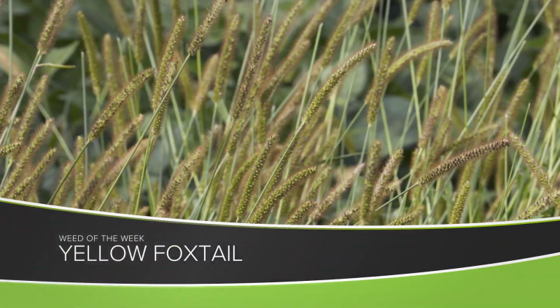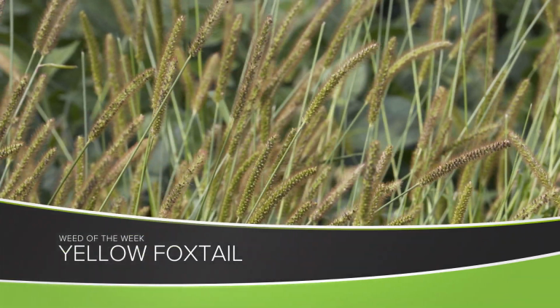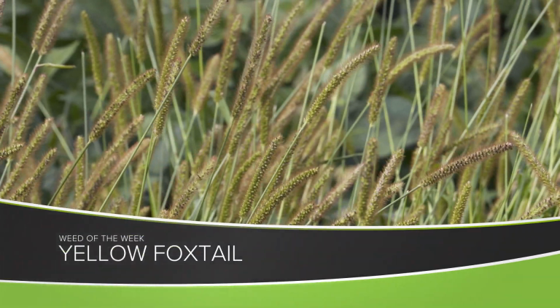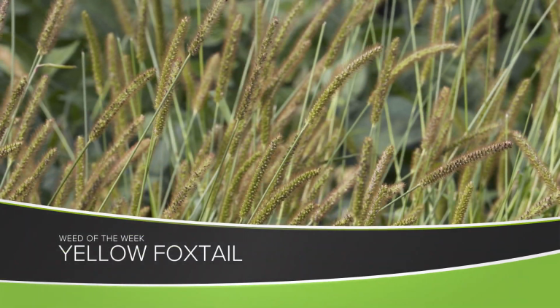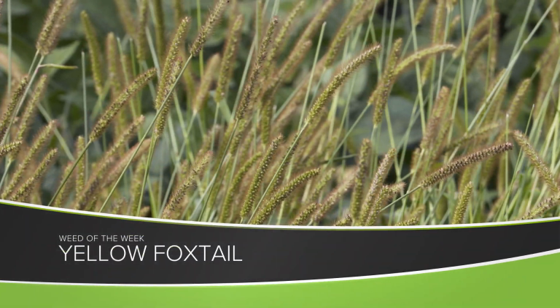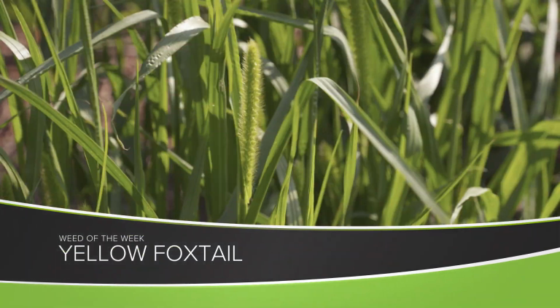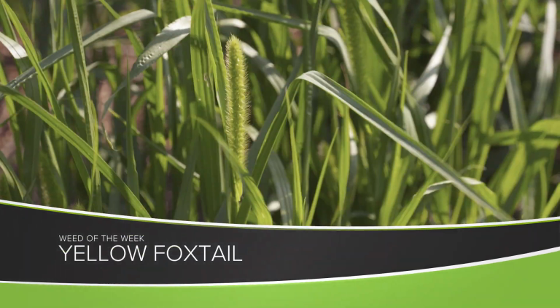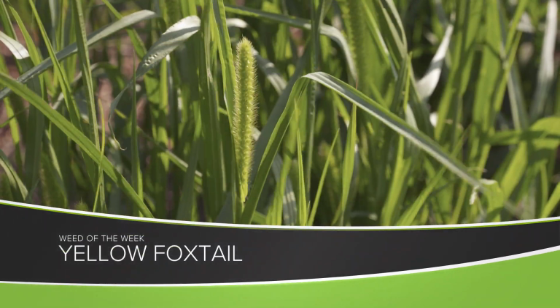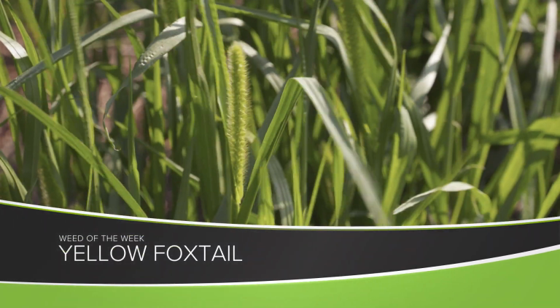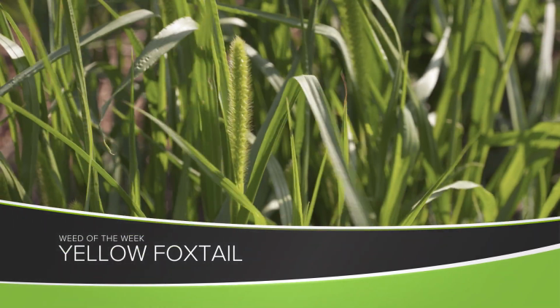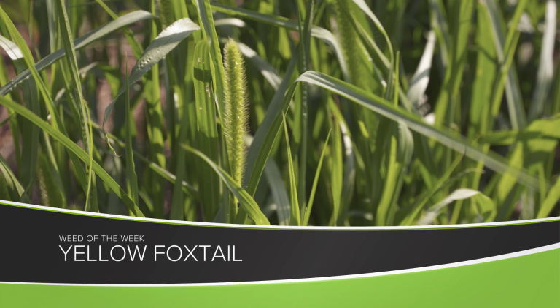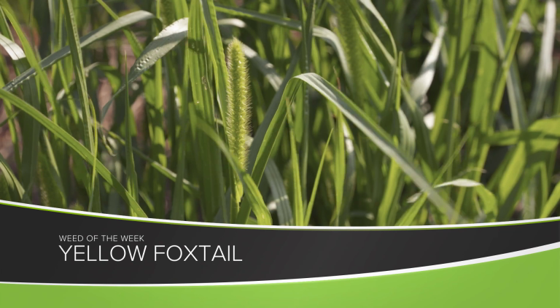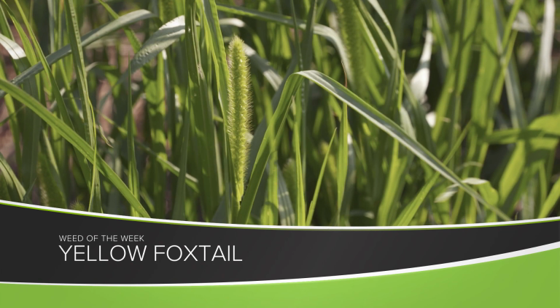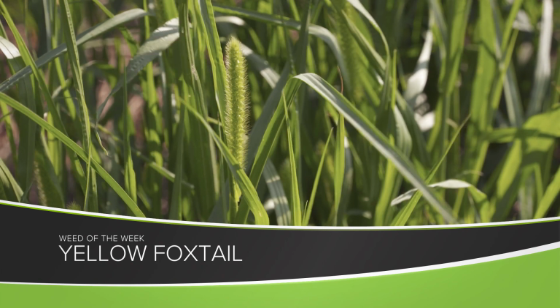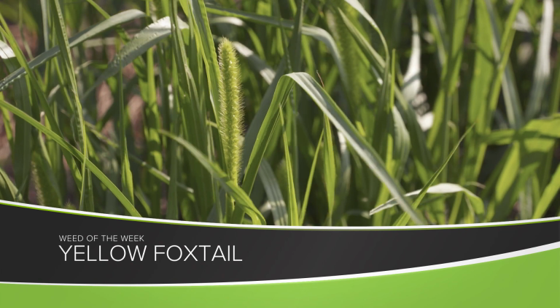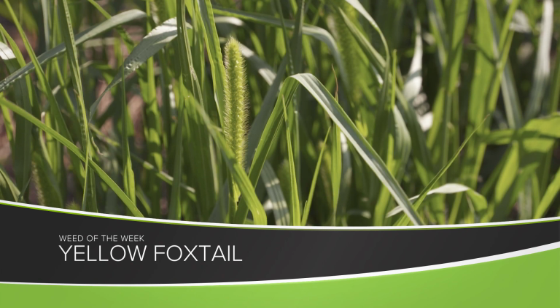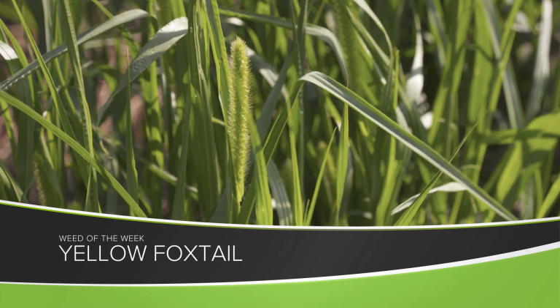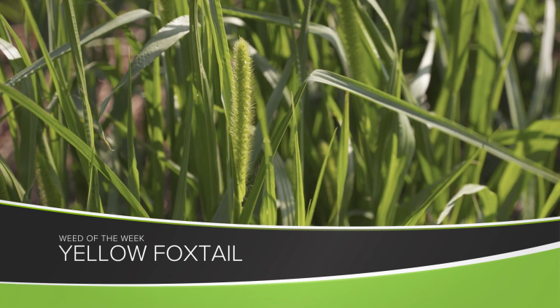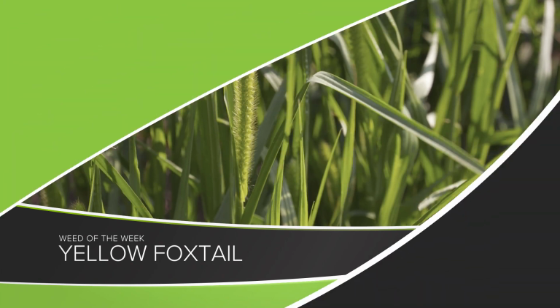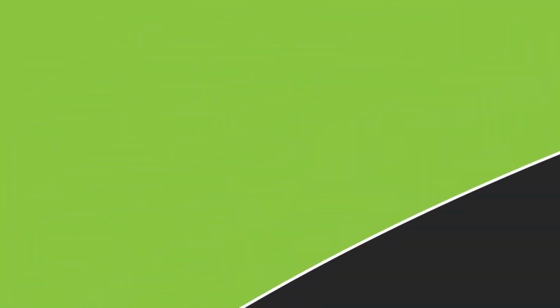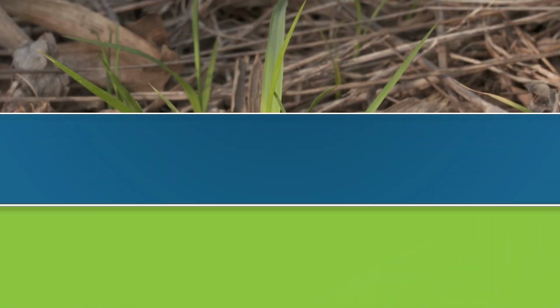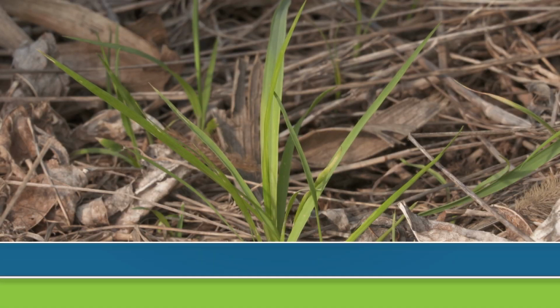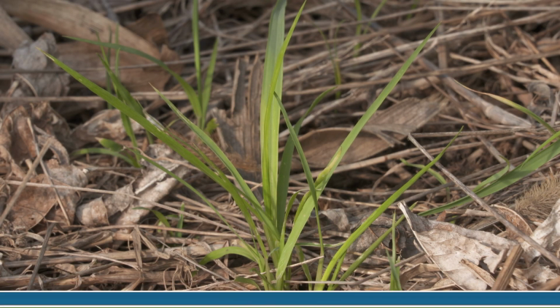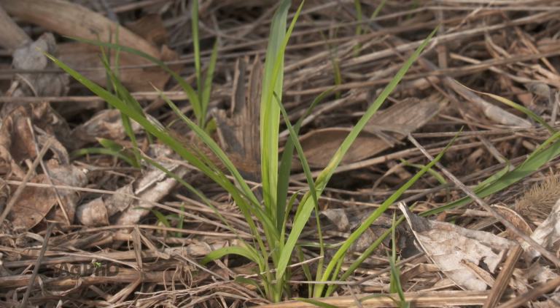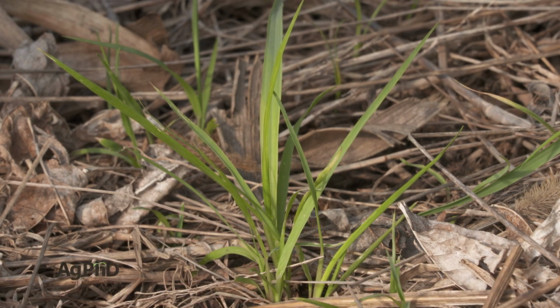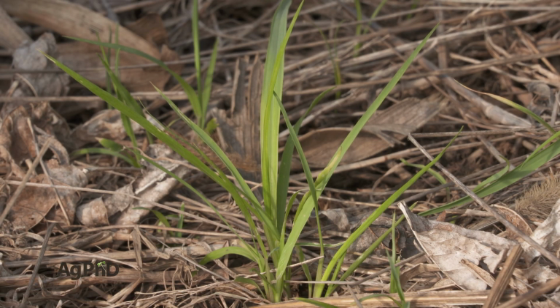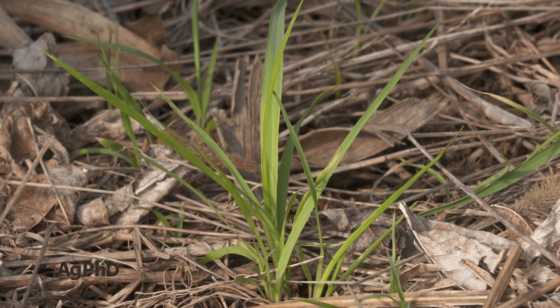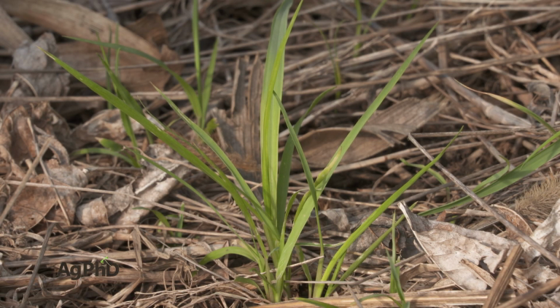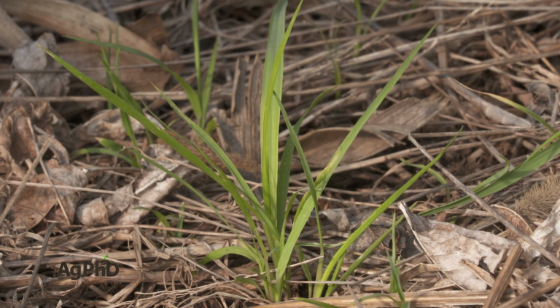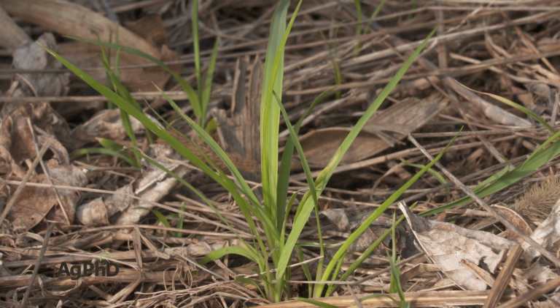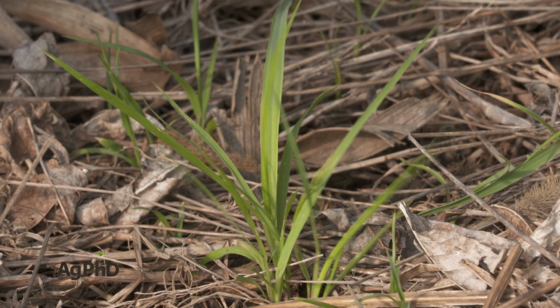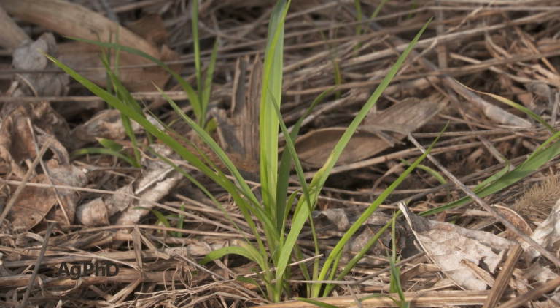You may call our Weed of the Week pigeon grass, or maybe, oh it's just a foxtail, but very specifically it's yellow foxtail.